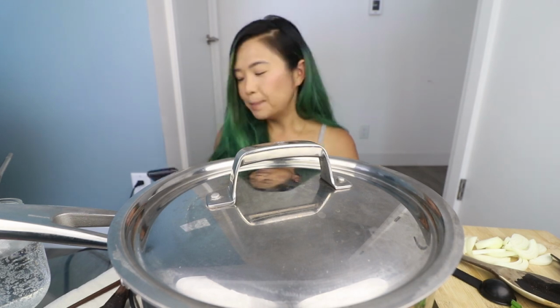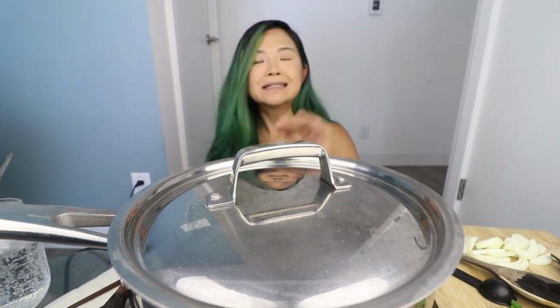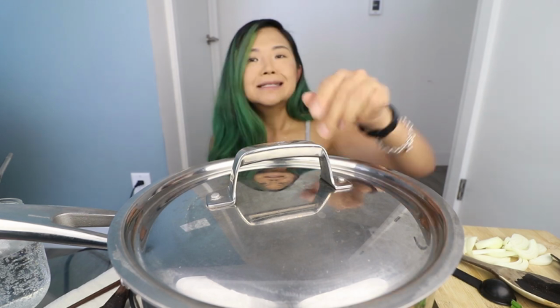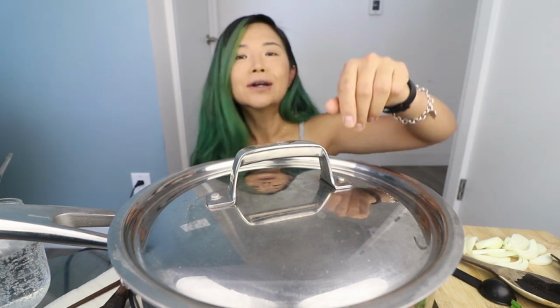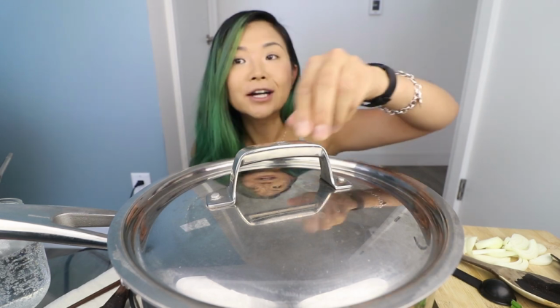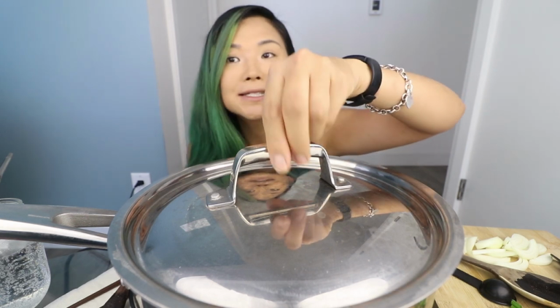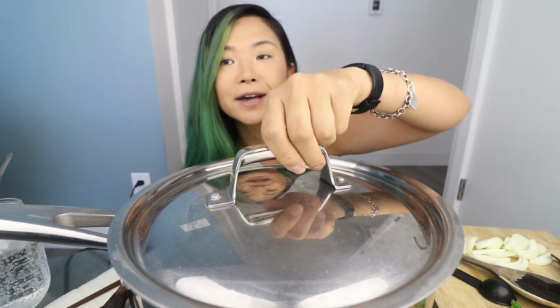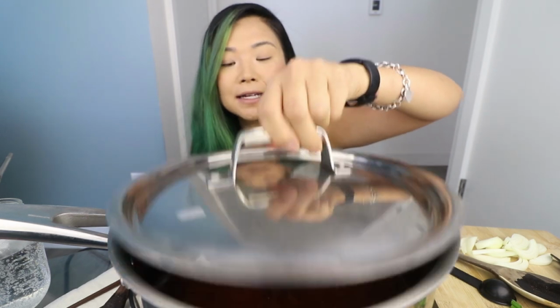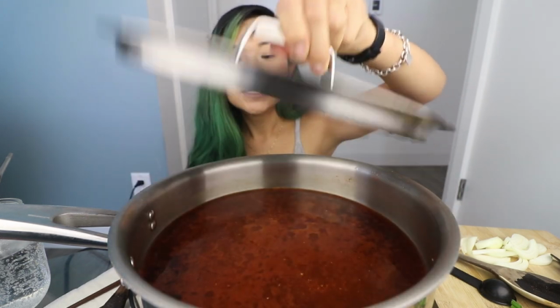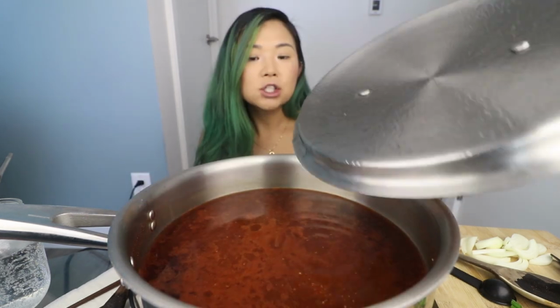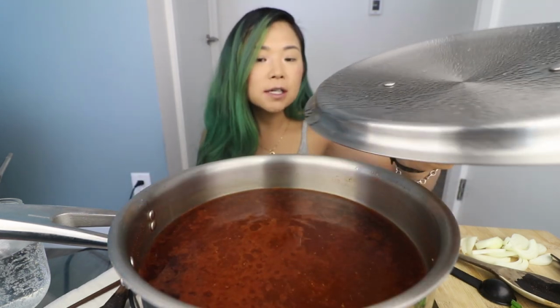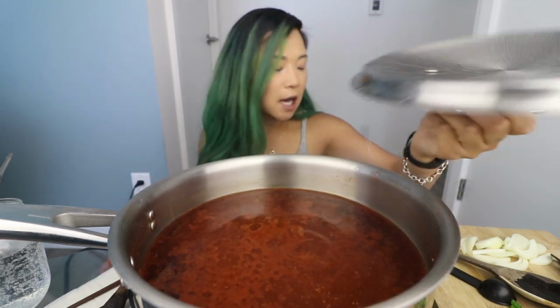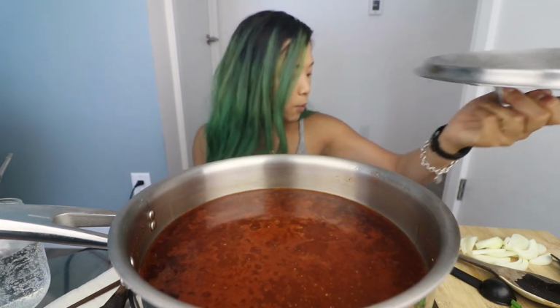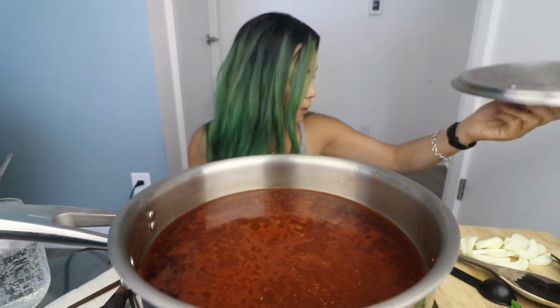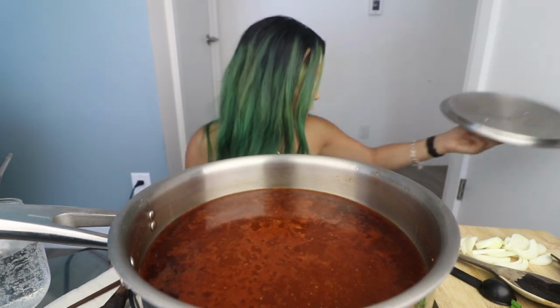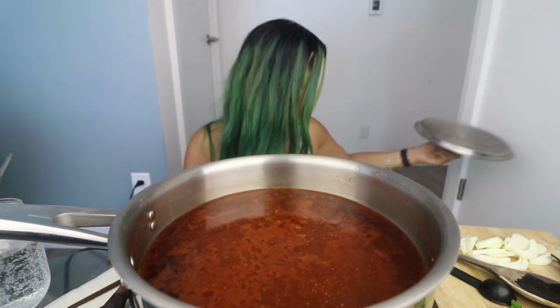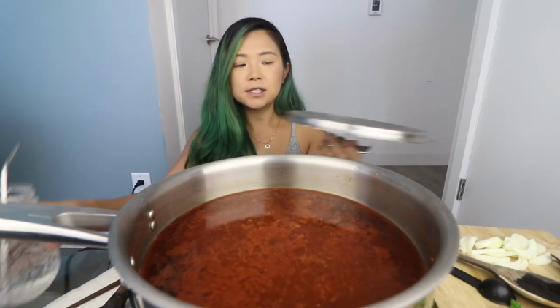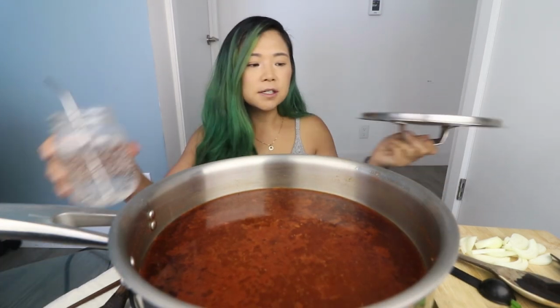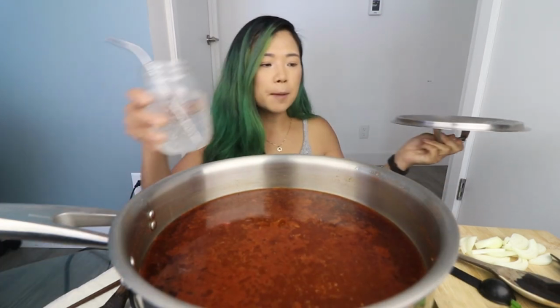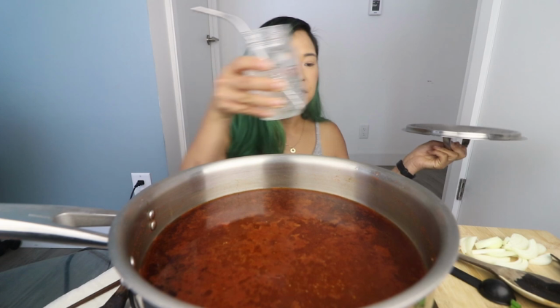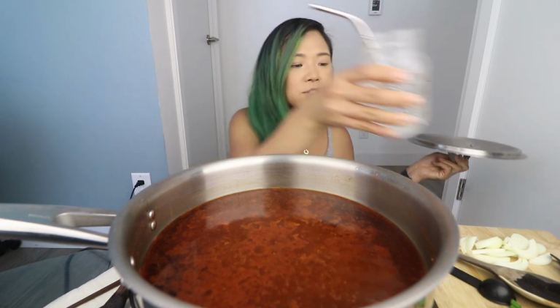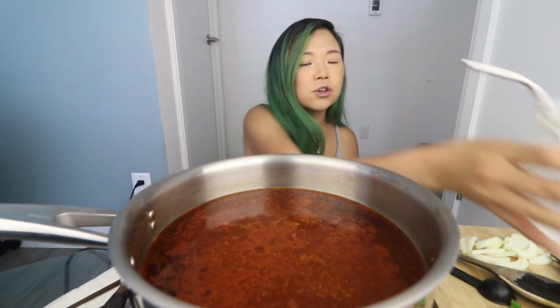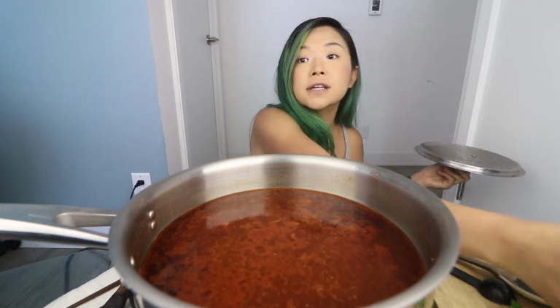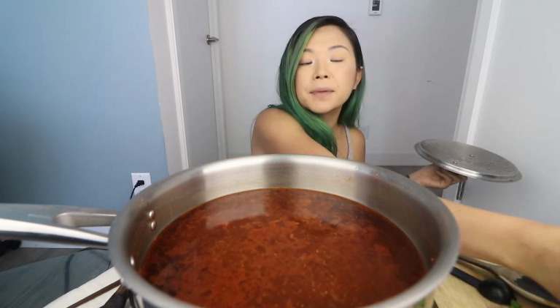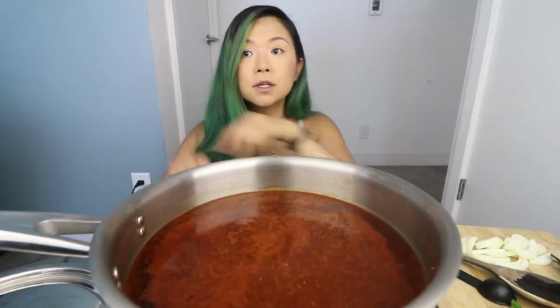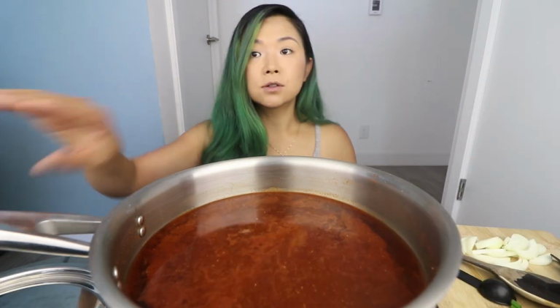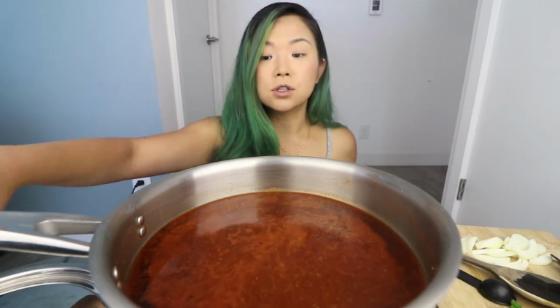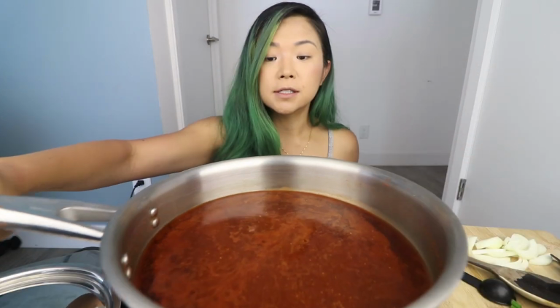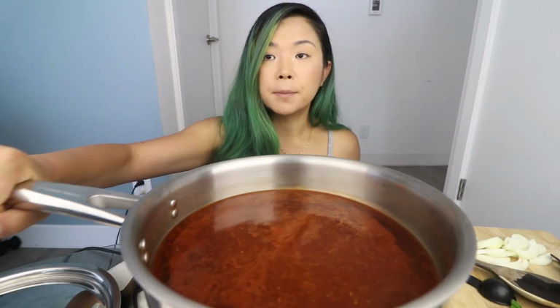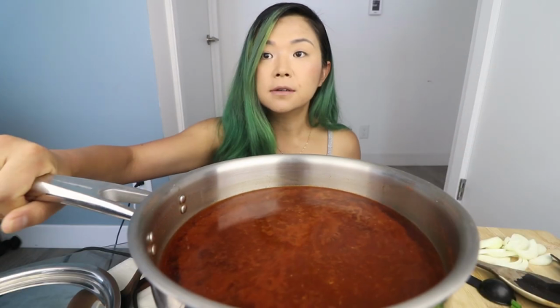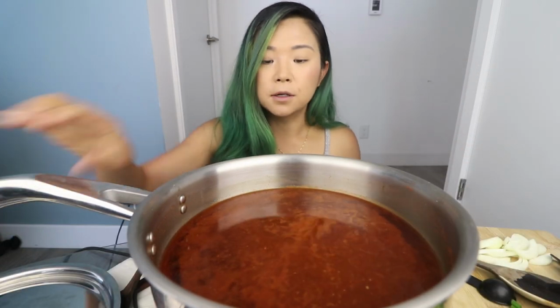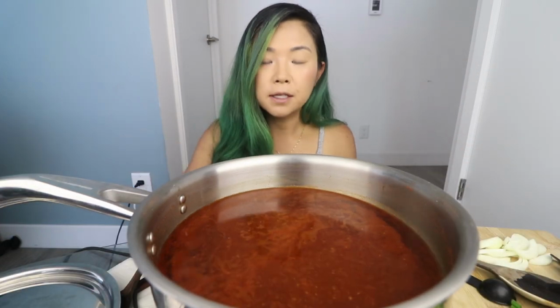But let's cook first. It's starting to kind of boil, guys. Things are starting to happen.